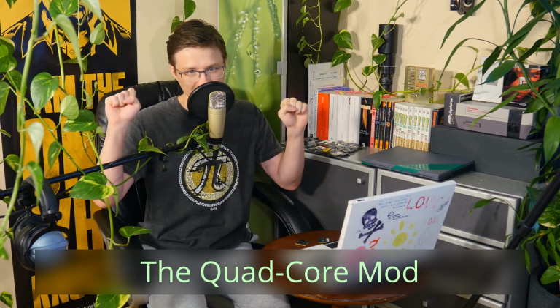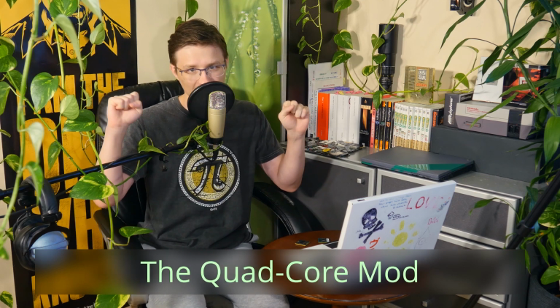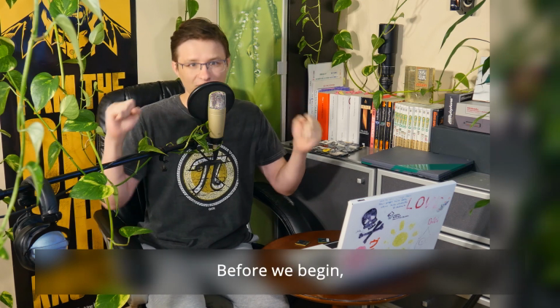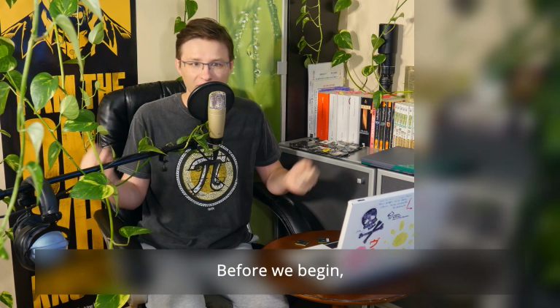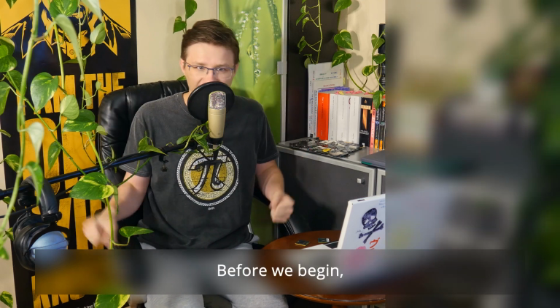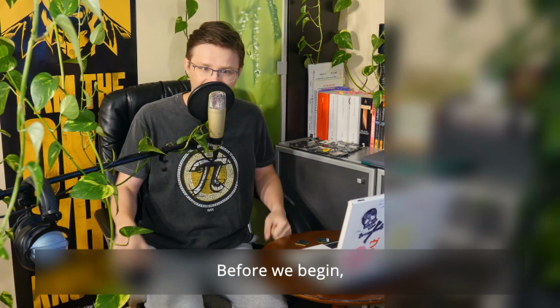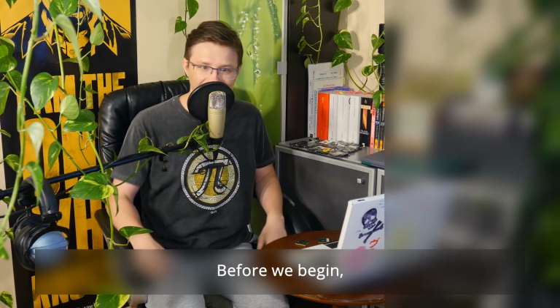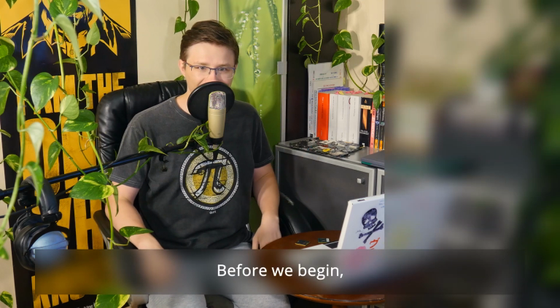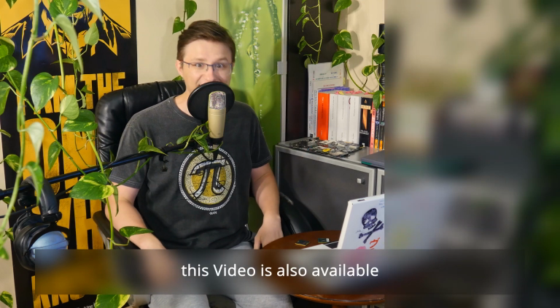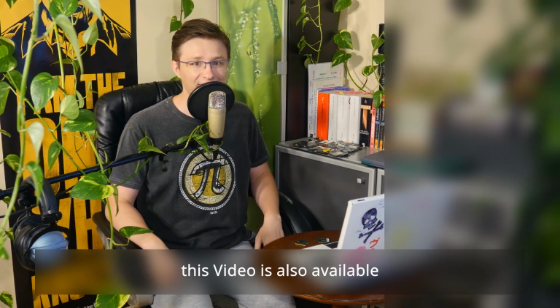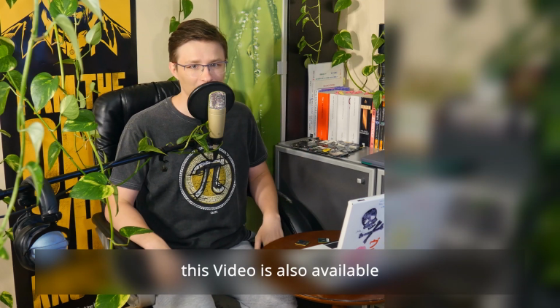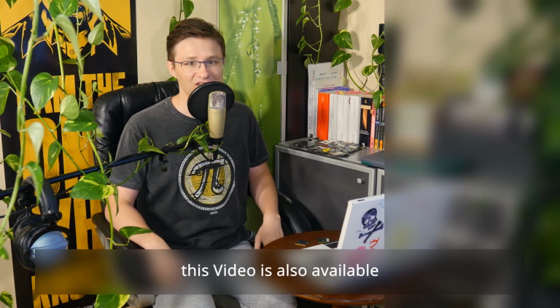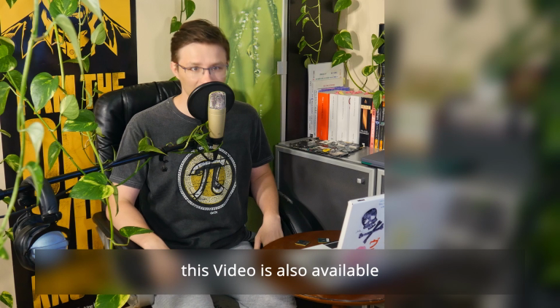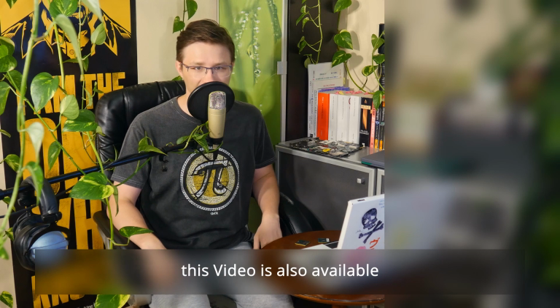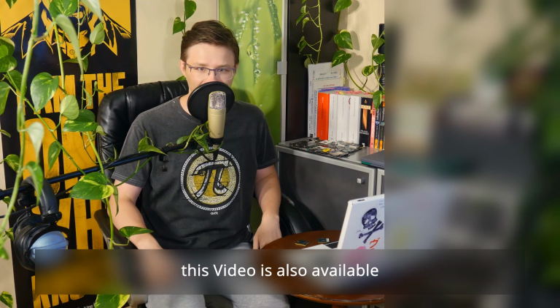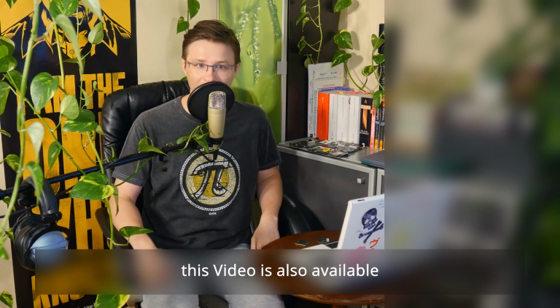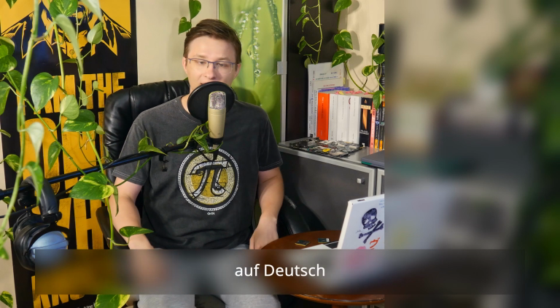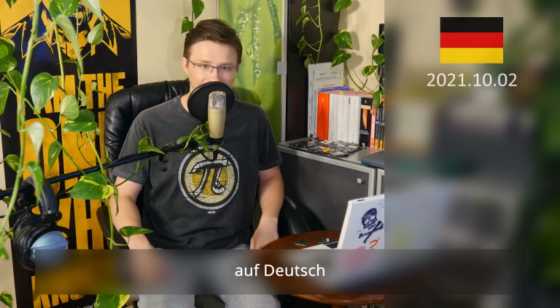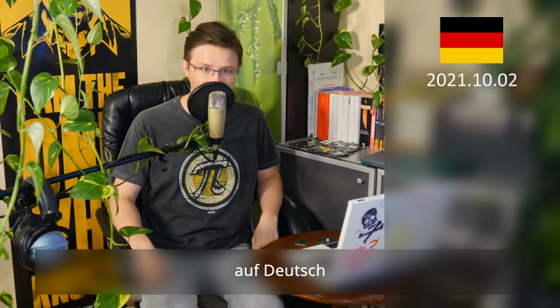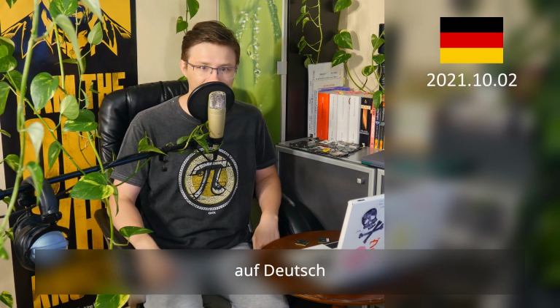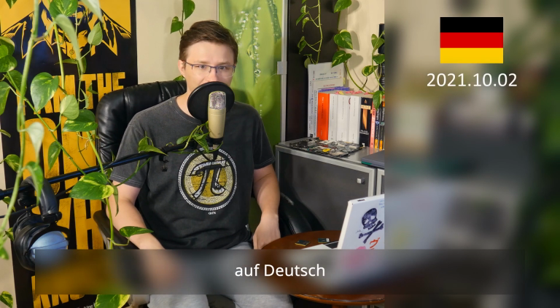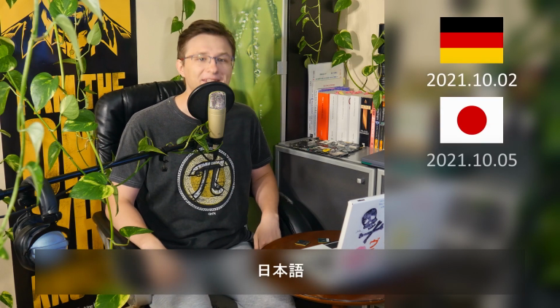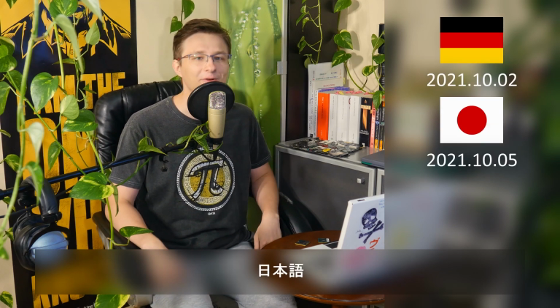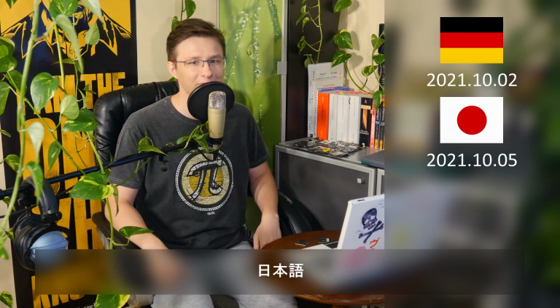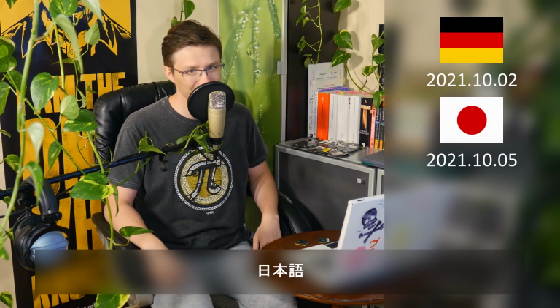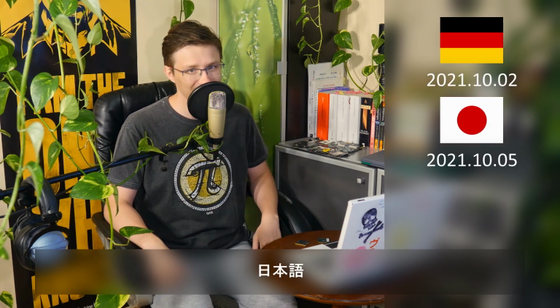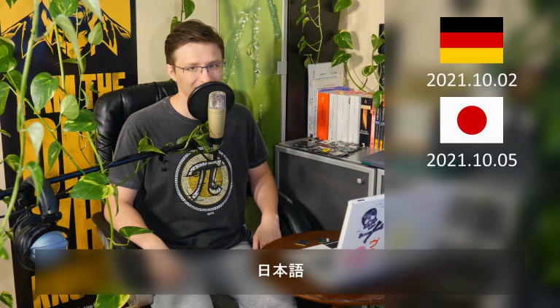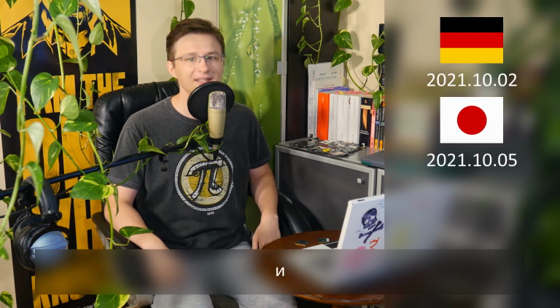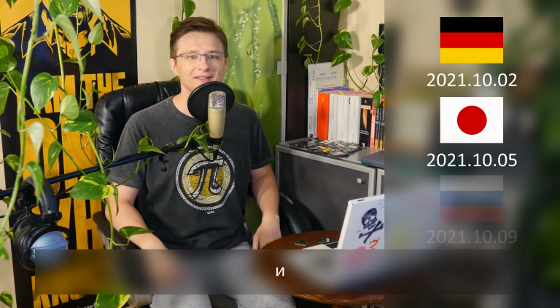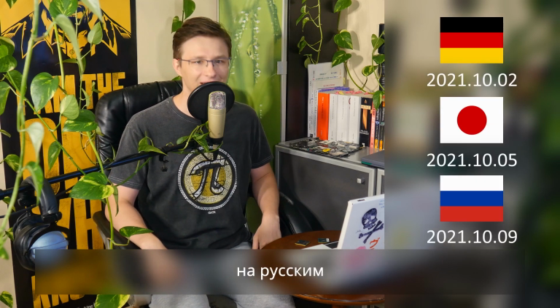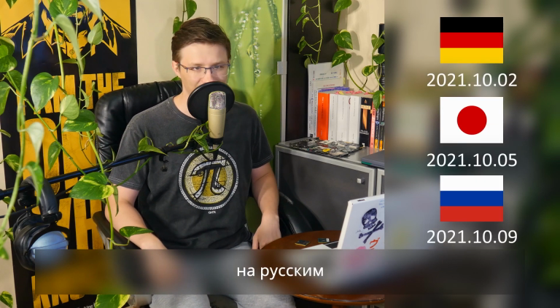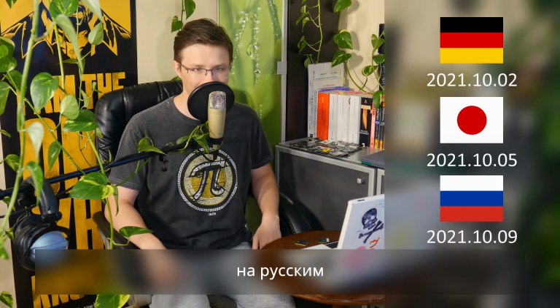Before we begin, this video is also available in Deutsch, Japanese, and Russian.